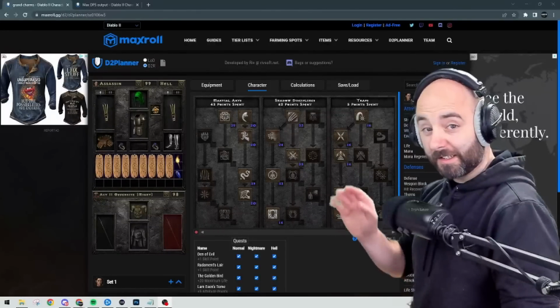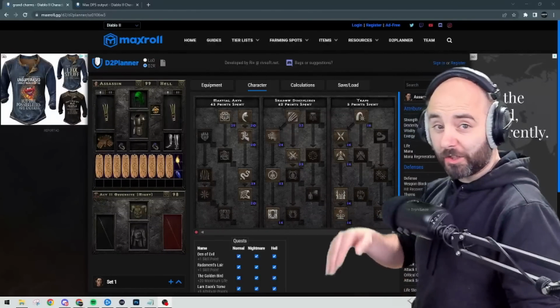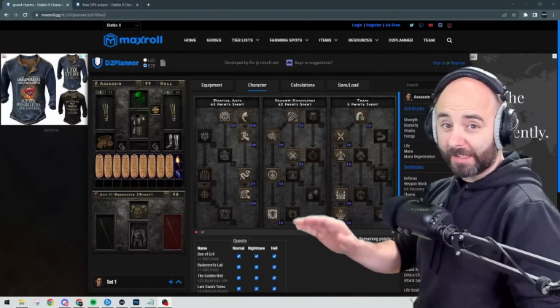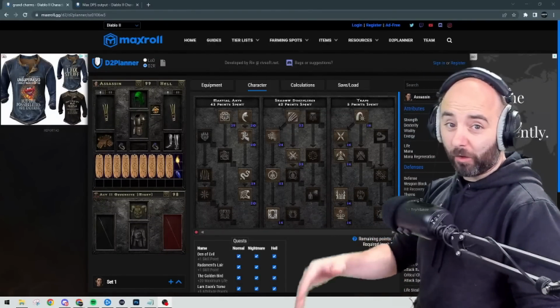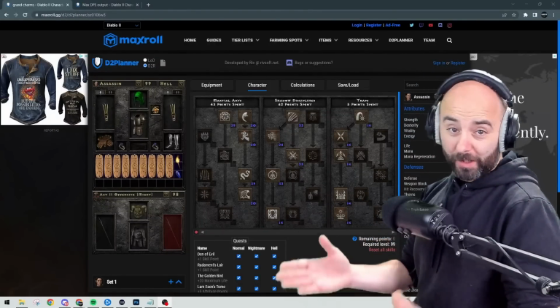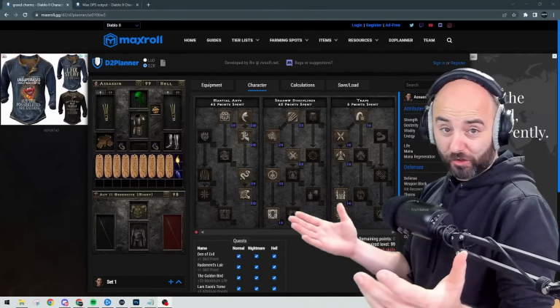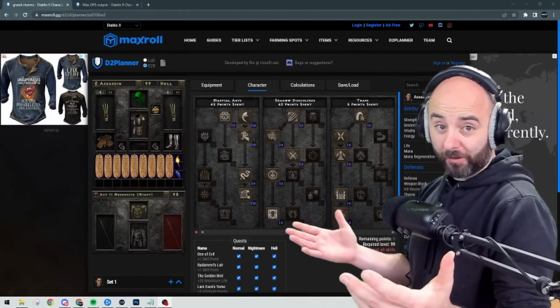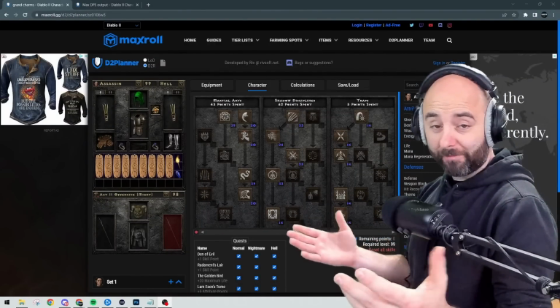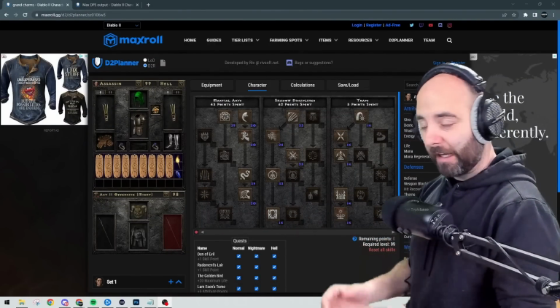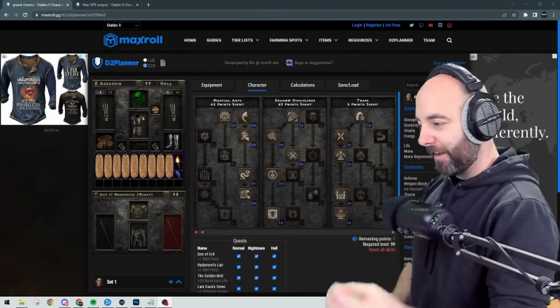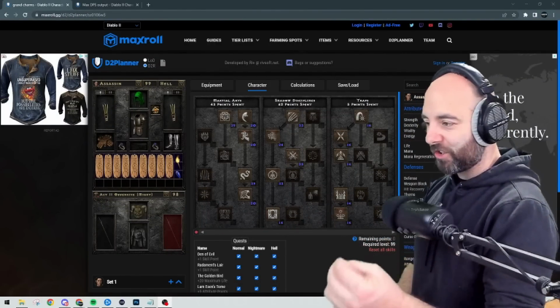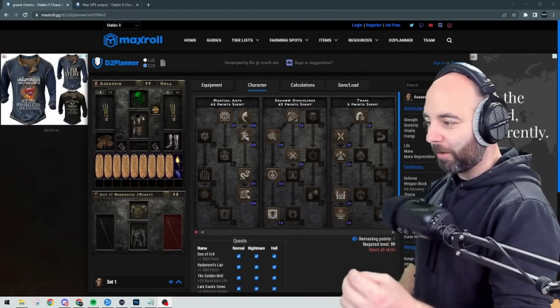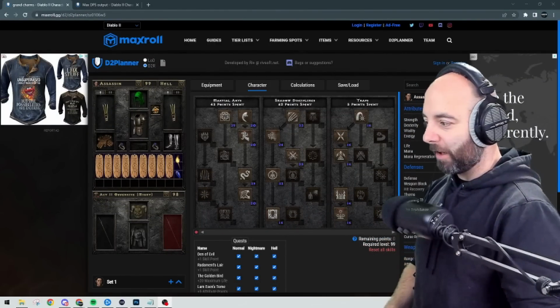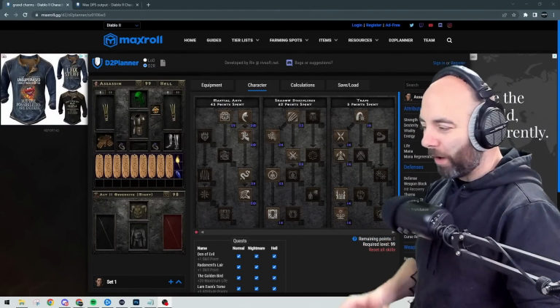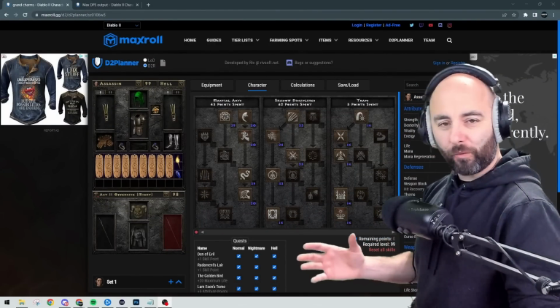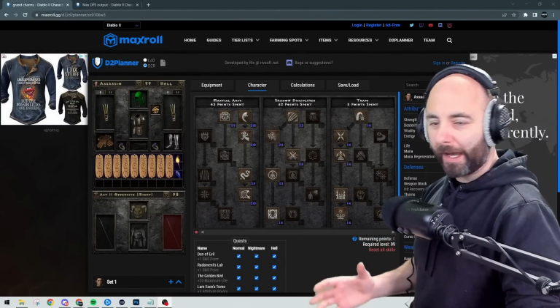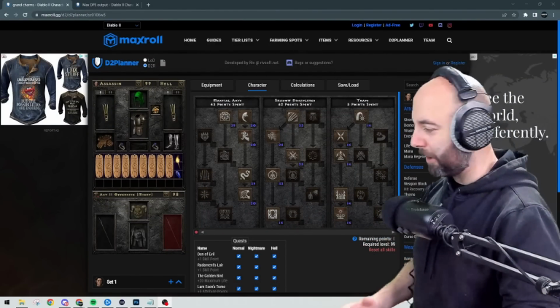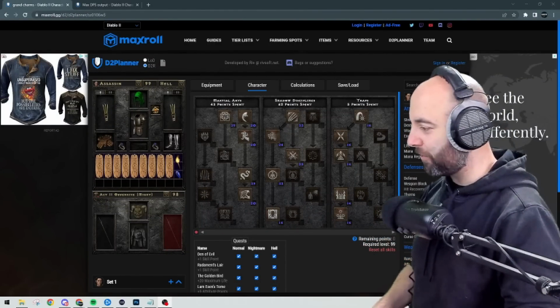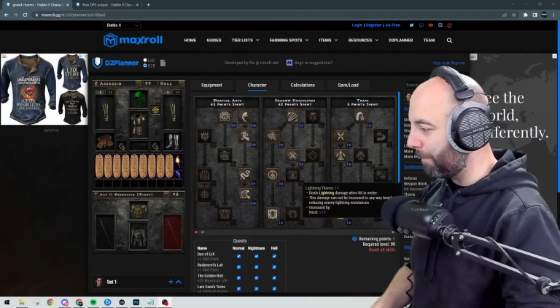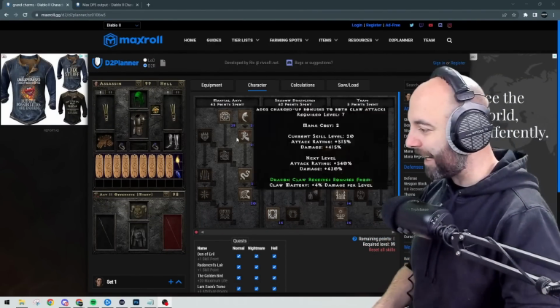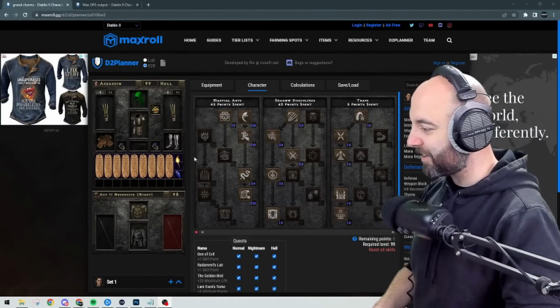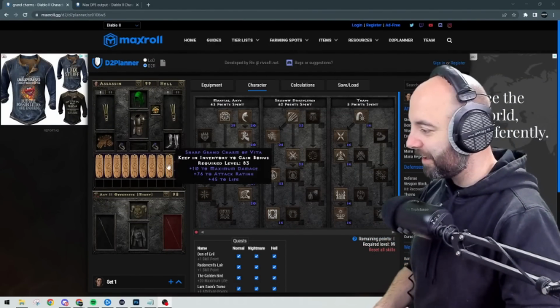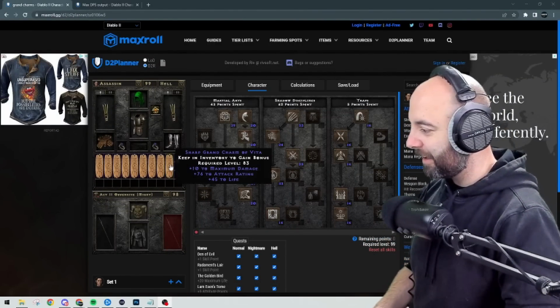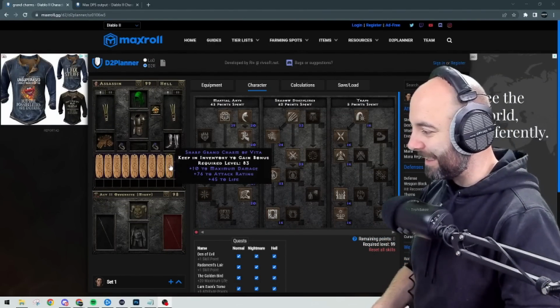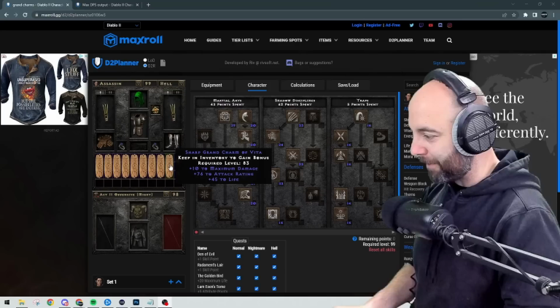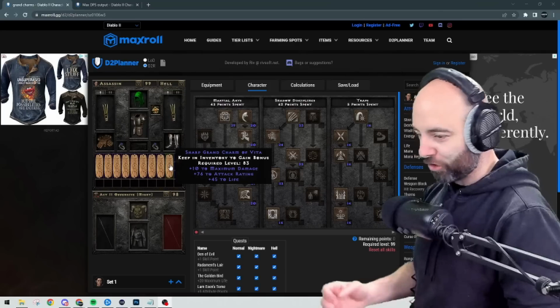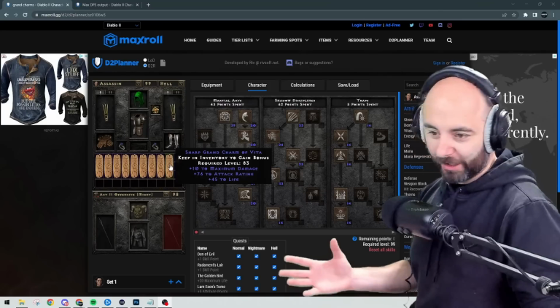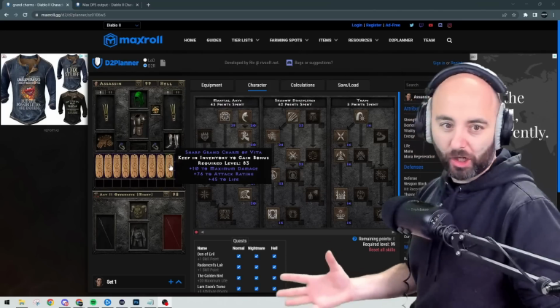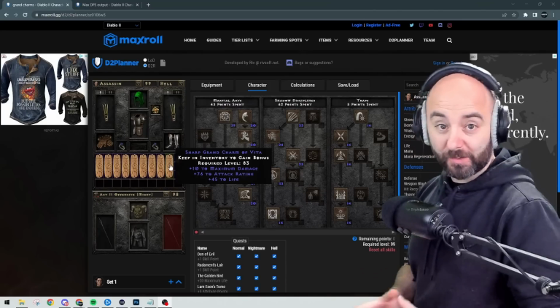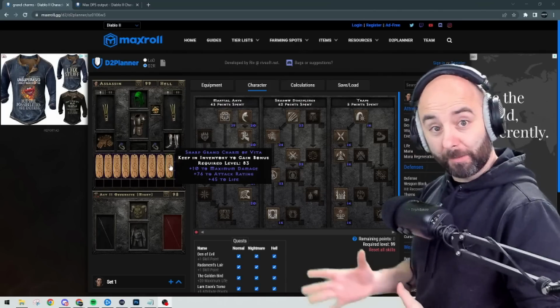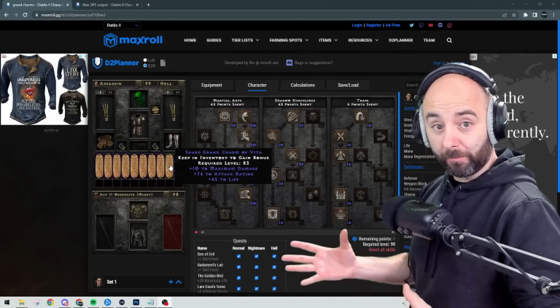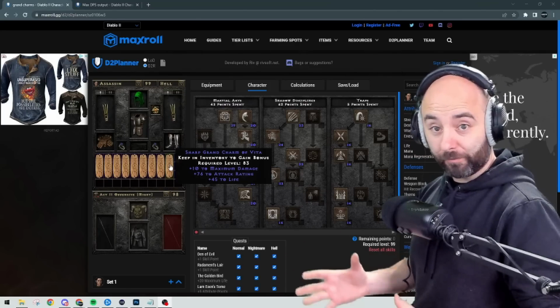Putting down all the synergies for Phoenix Strike and checking out the calculations against Diablo, we're going to be doing 87,361 damage per second. Continuing down the what-if train — what if we had a bunch of max damage Grand Charms for the build? Let's go through it.